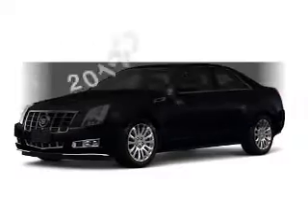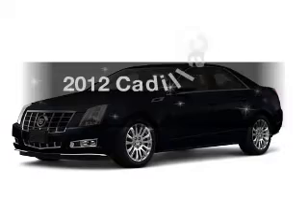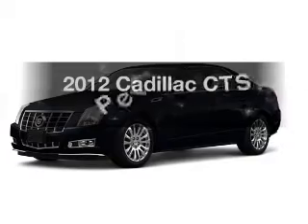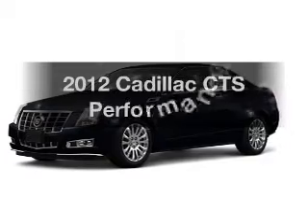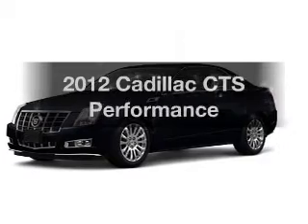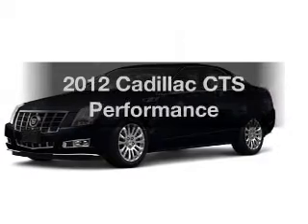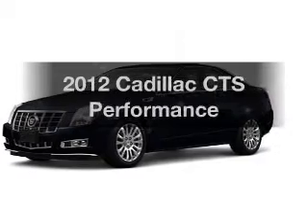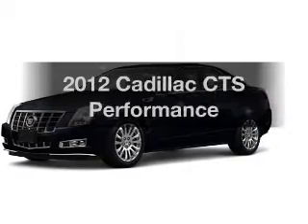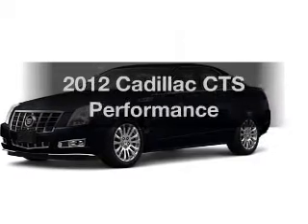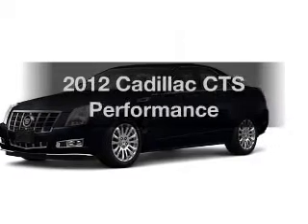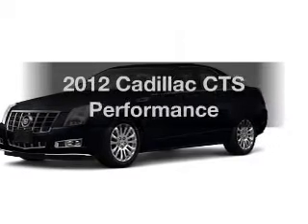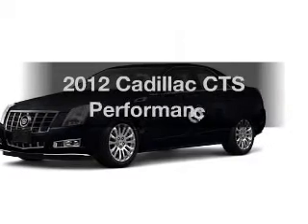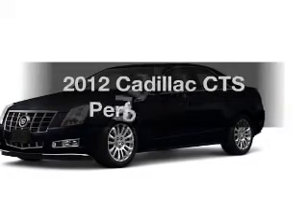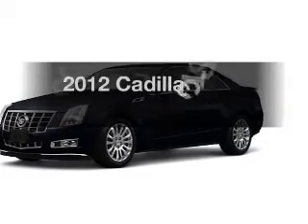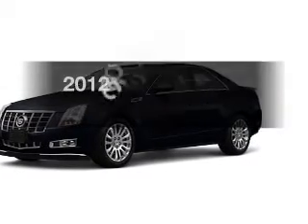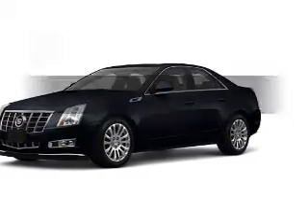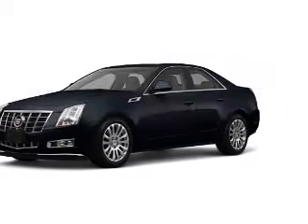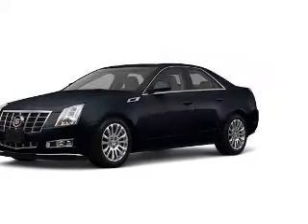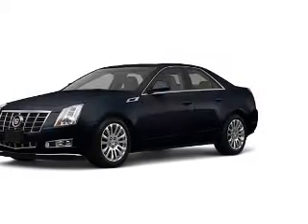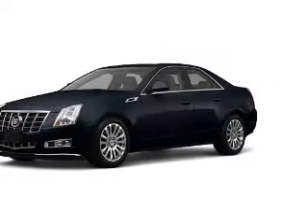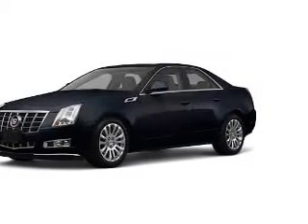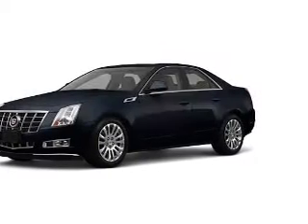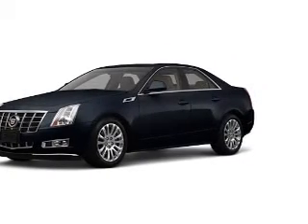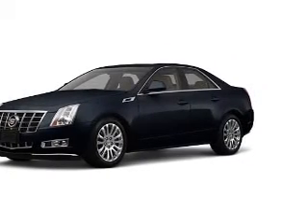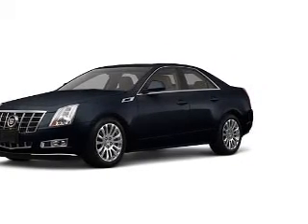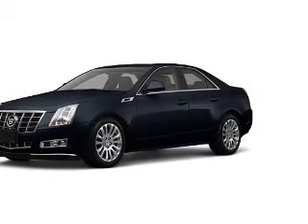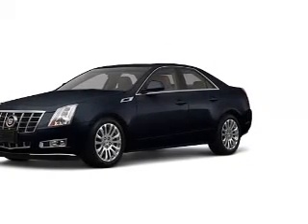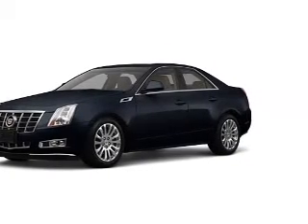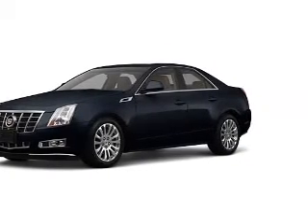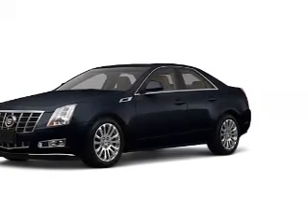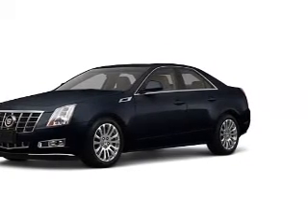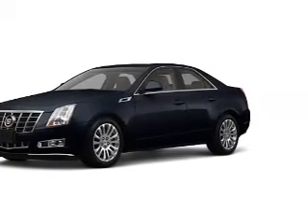Presenting the 2012 Cadillac CTS — this is the set of wheels you've been looking for.